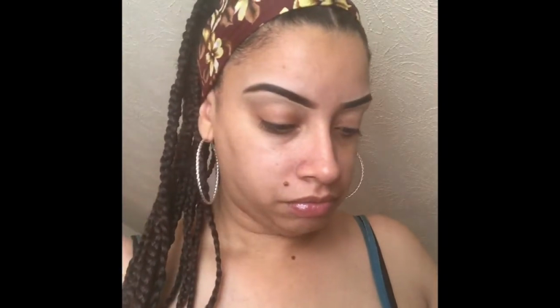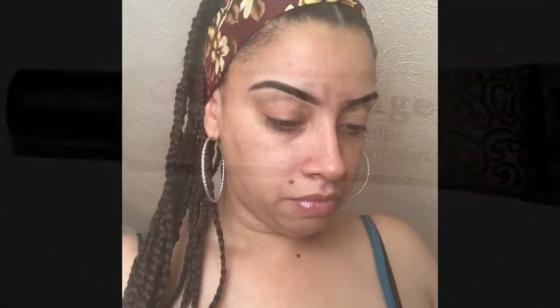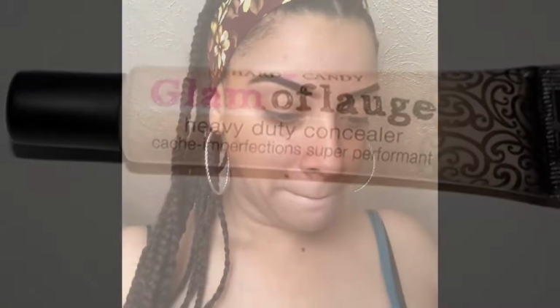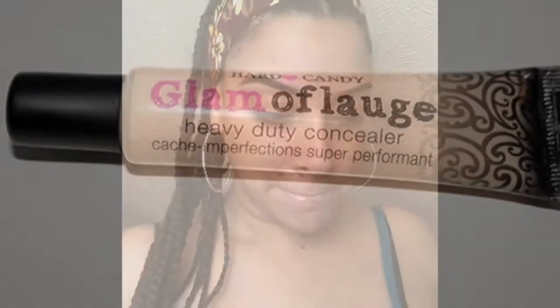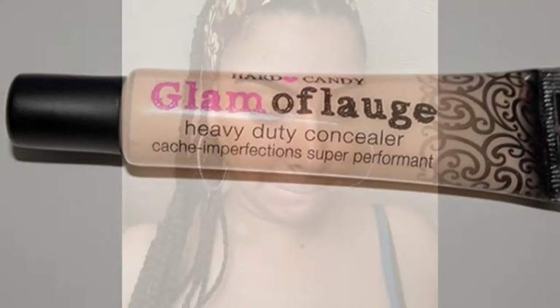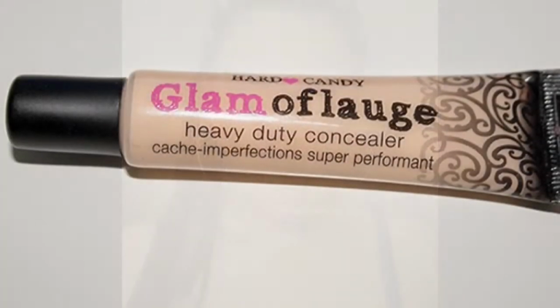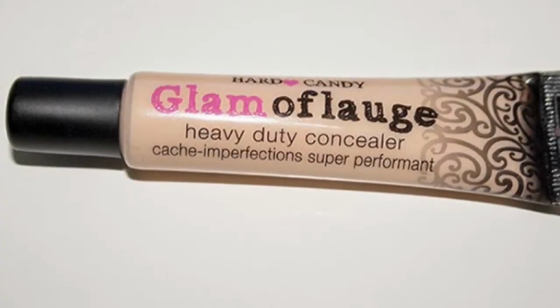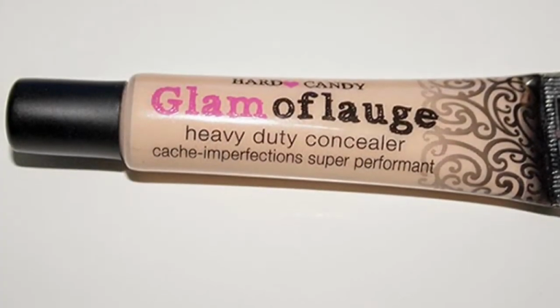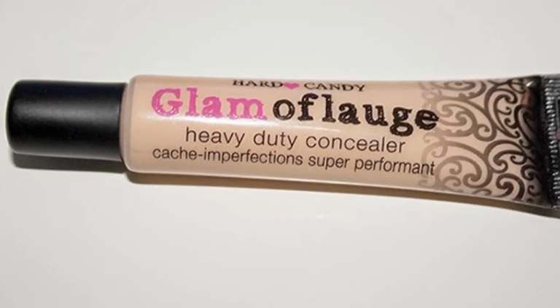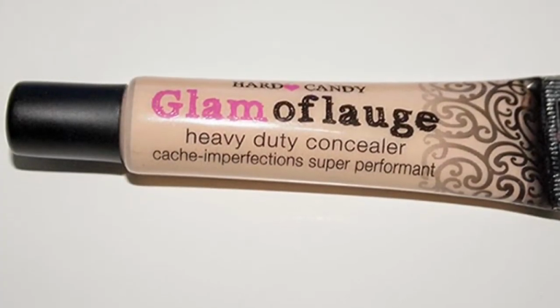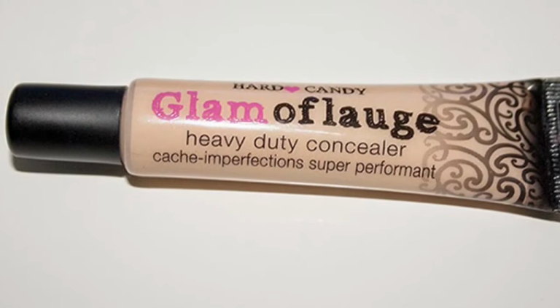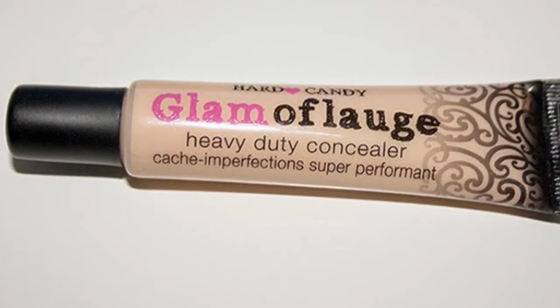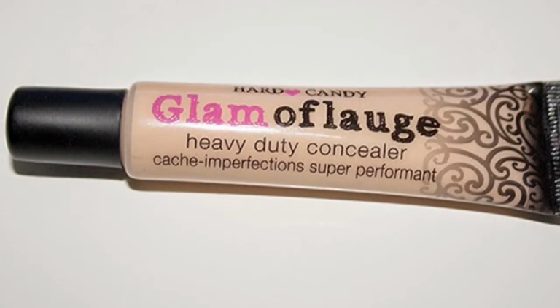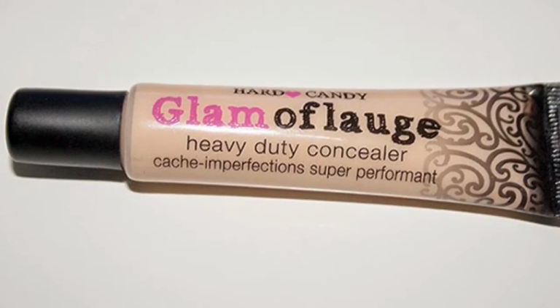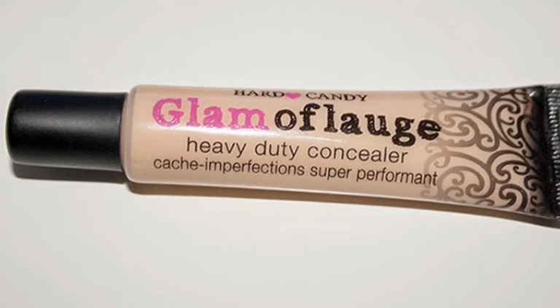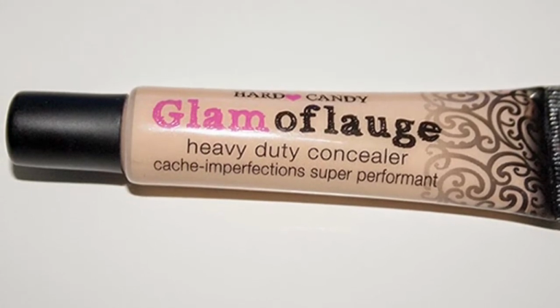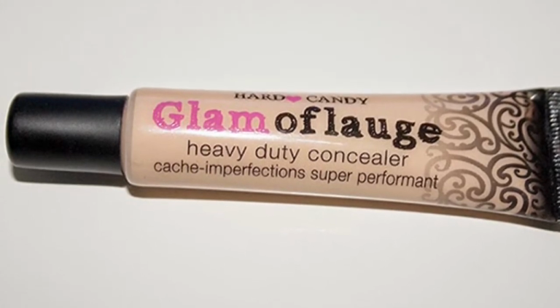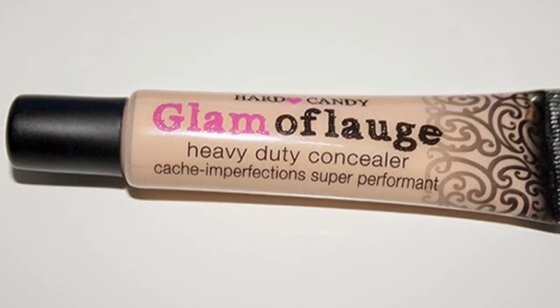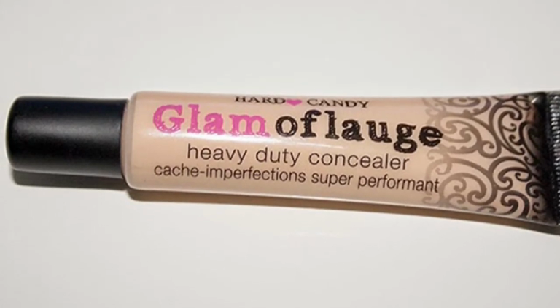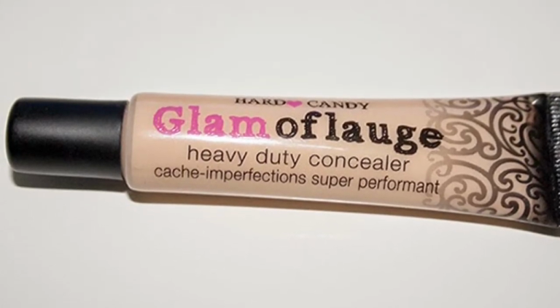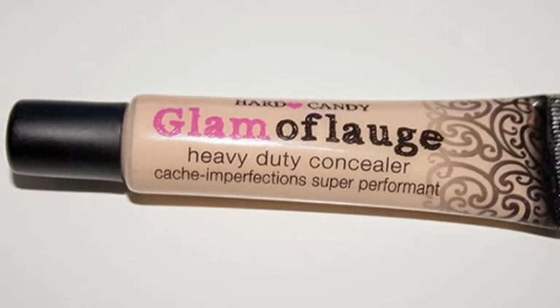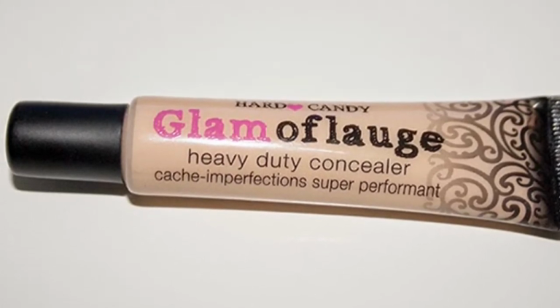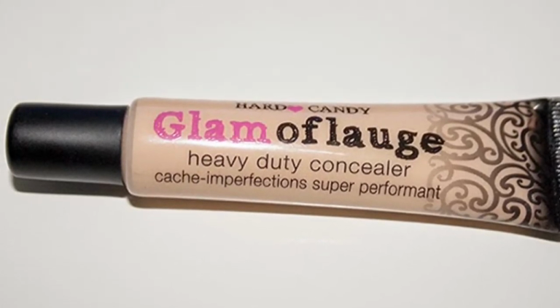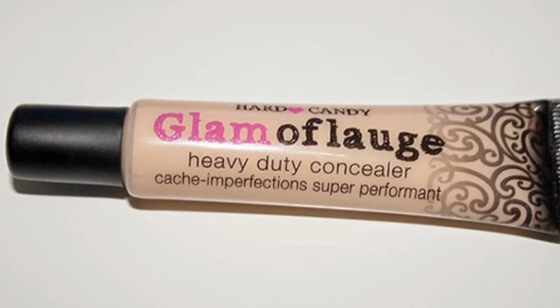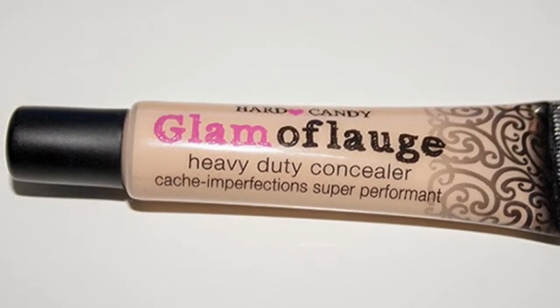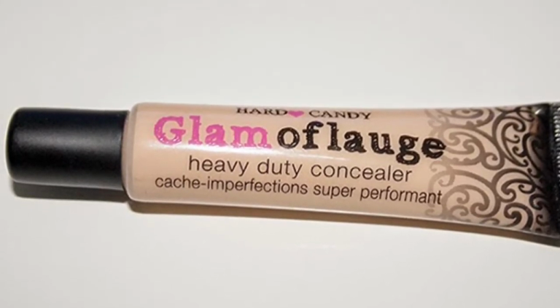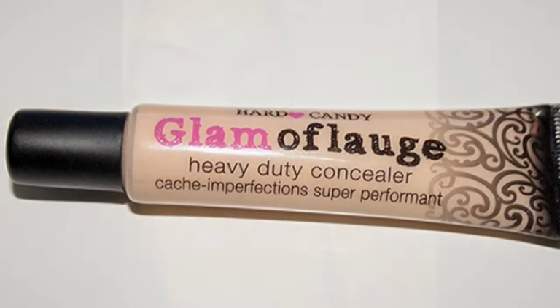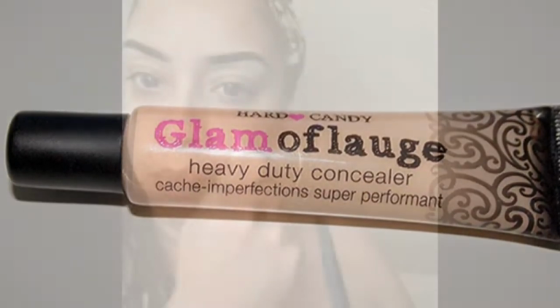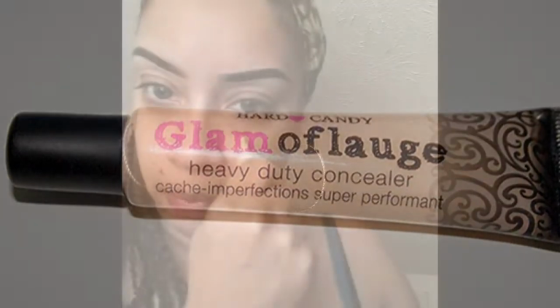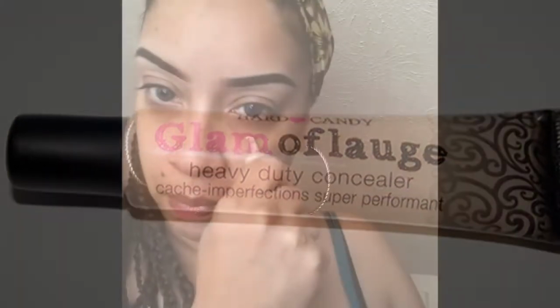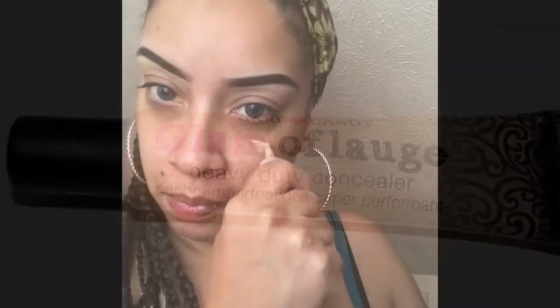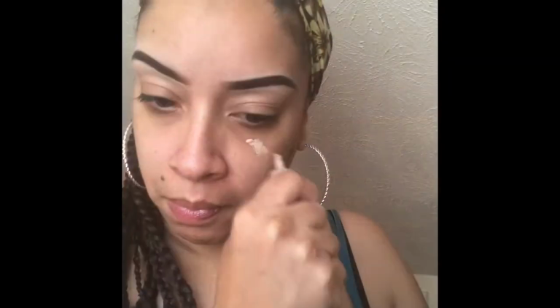I'm going to conceal underneath my eyes with the Glamour Flush from Hard Candy, and this one is in Light Medium.